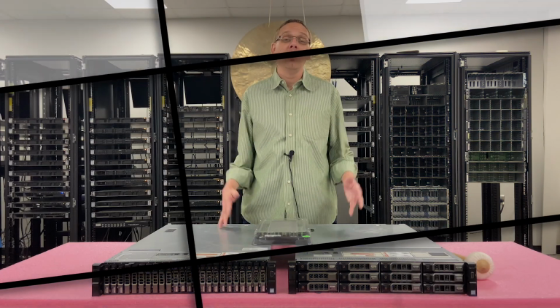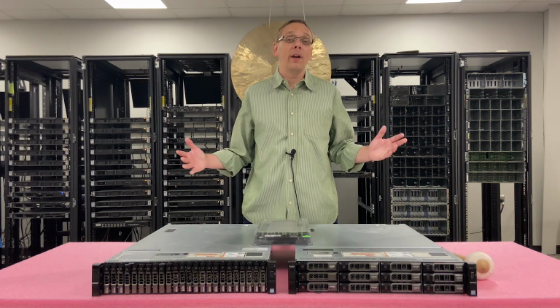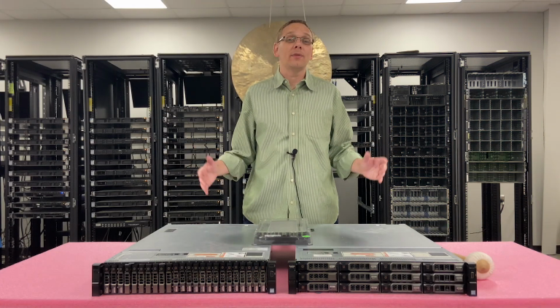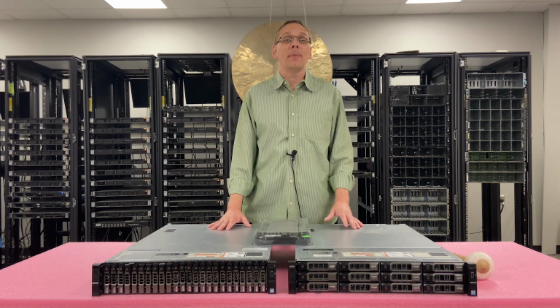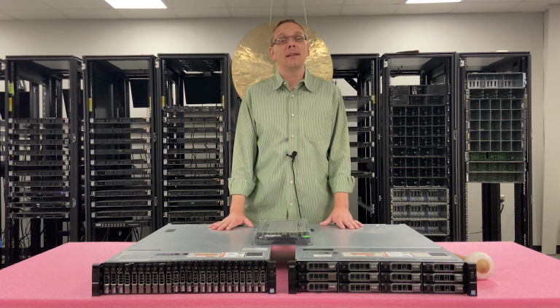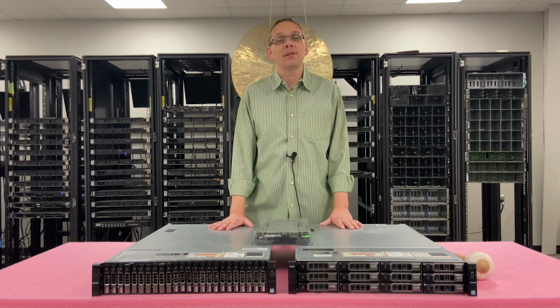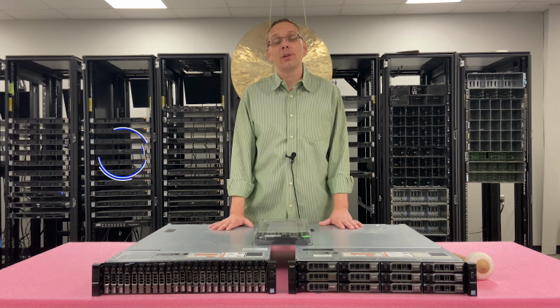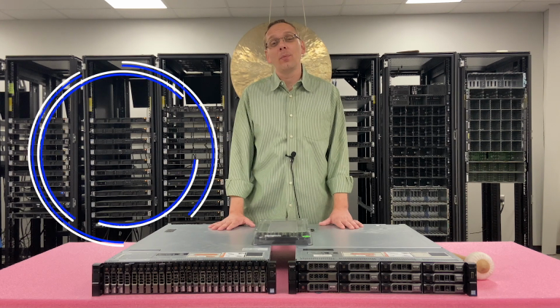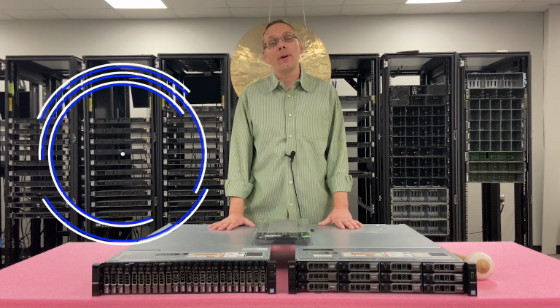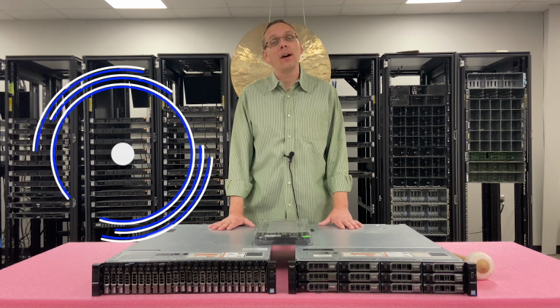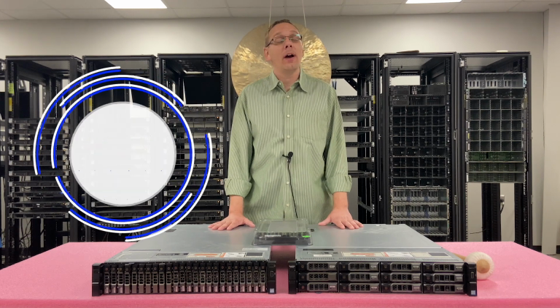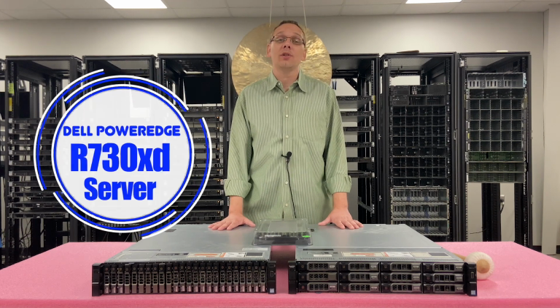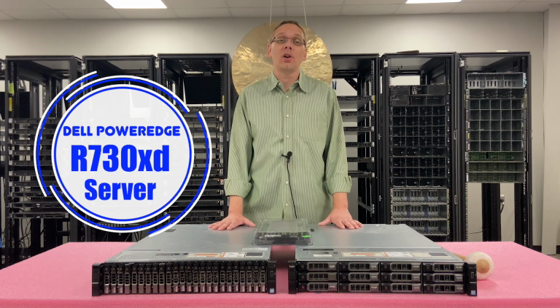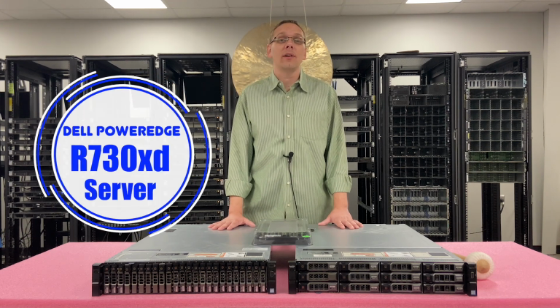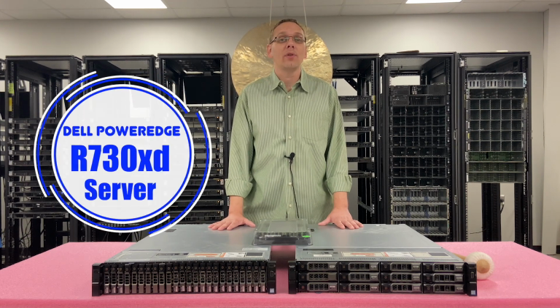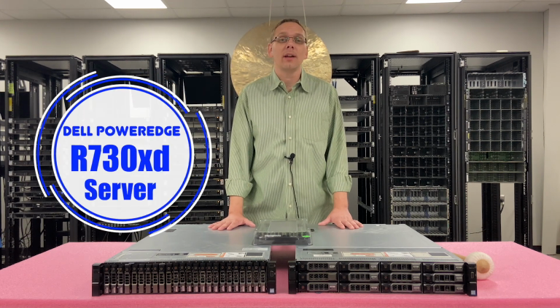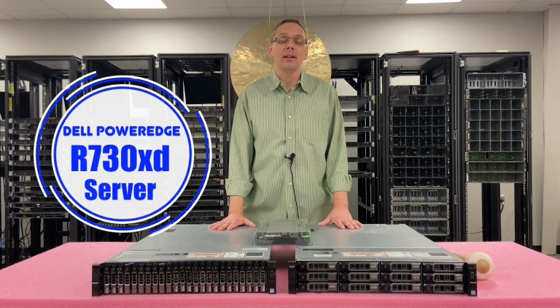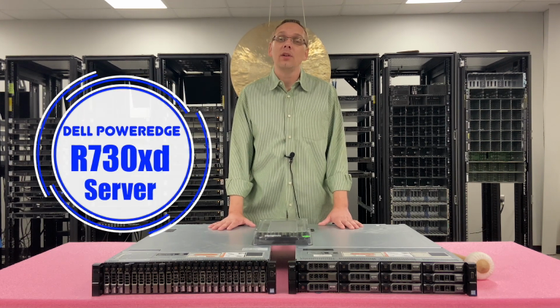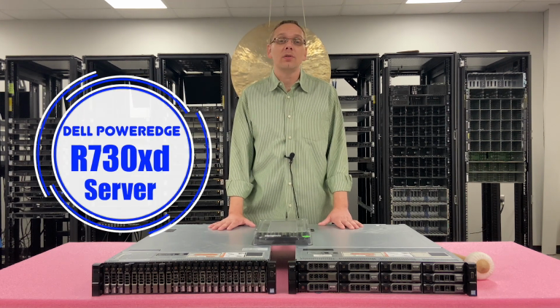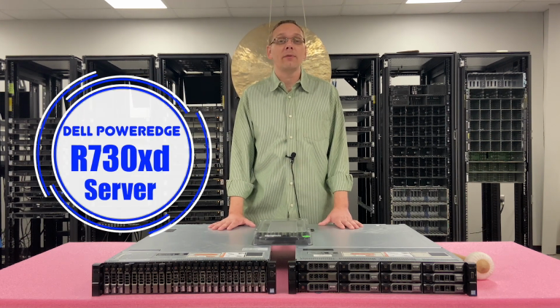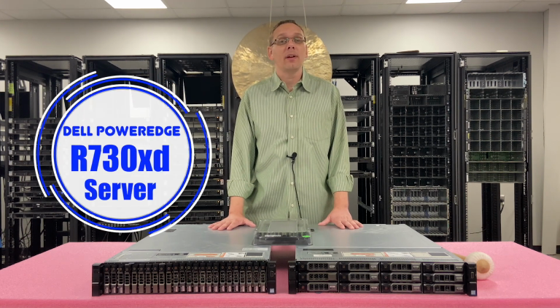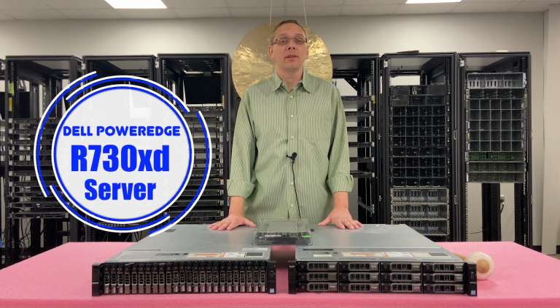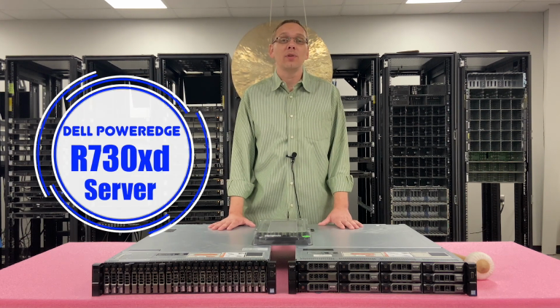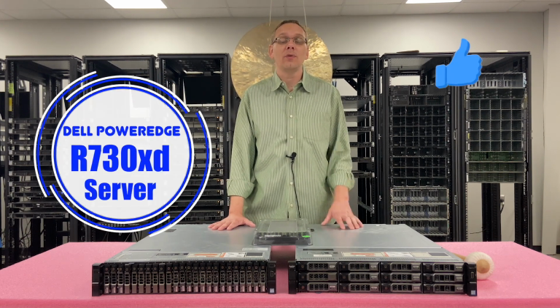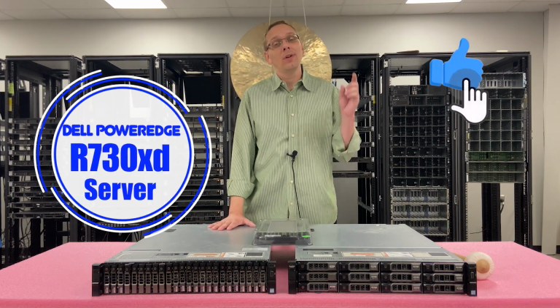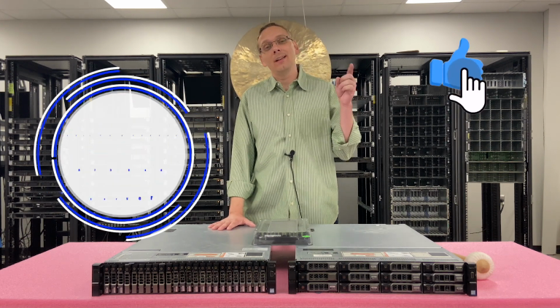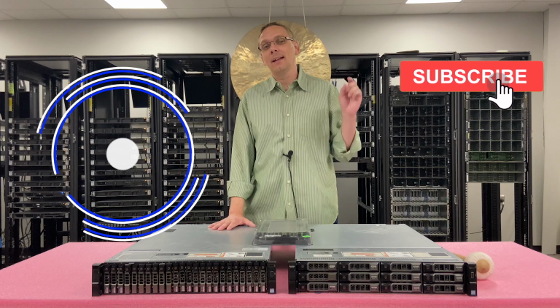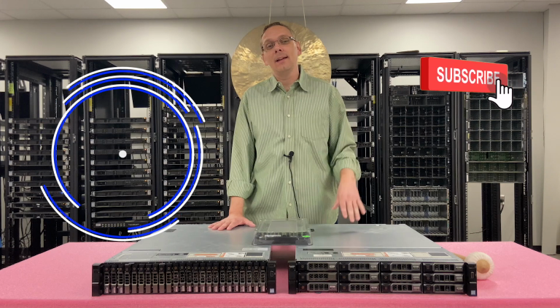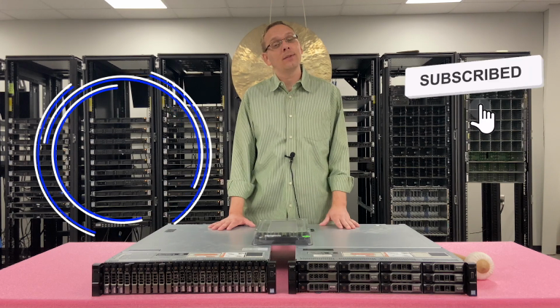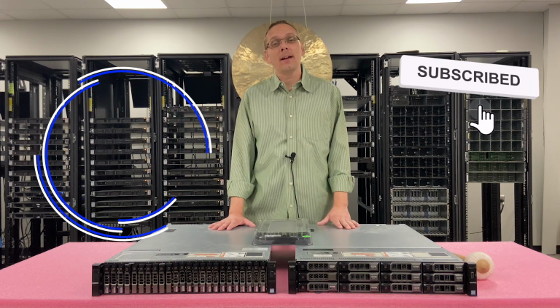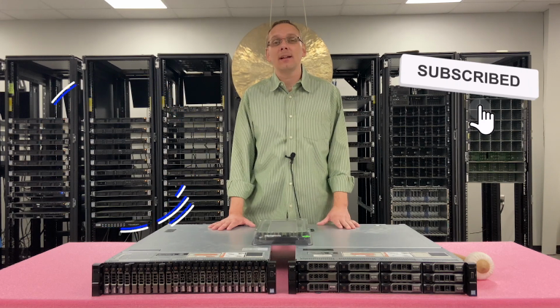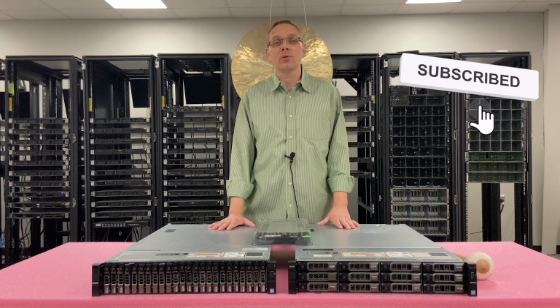Thanks for stopping by today to learn a little bit more about the Dell PowerEdge R730XD. If you find any of this video useful, click that like and smash that subscribe.